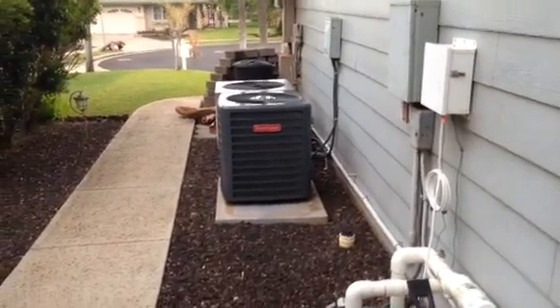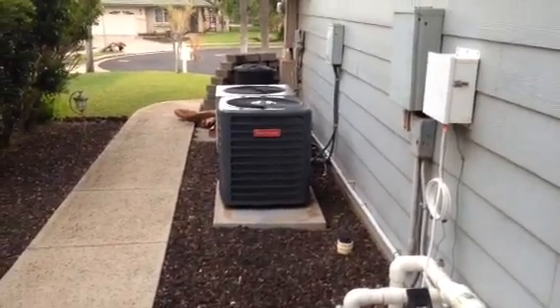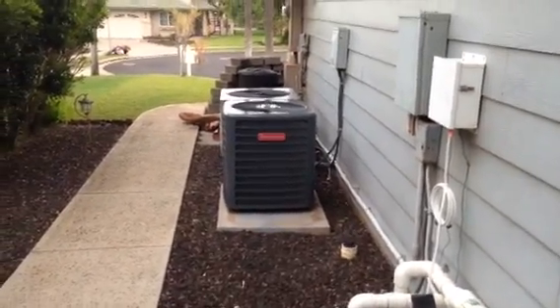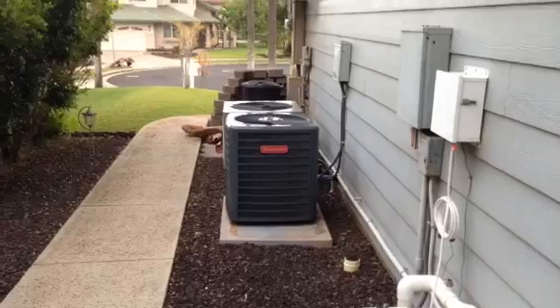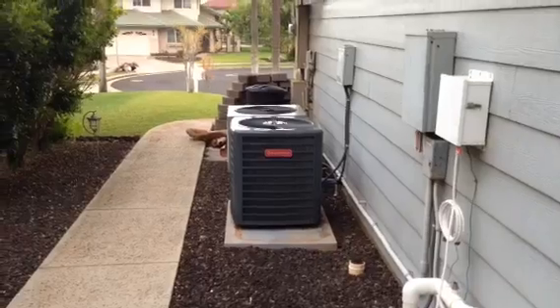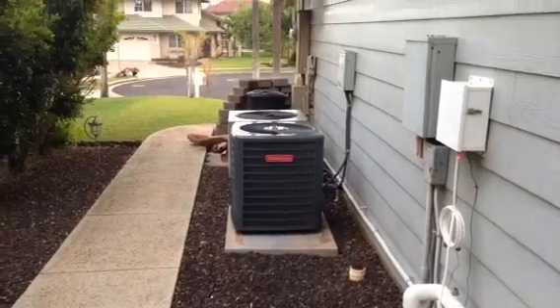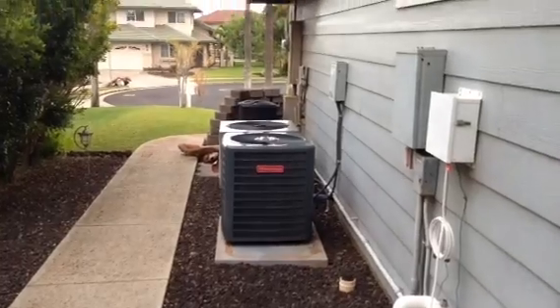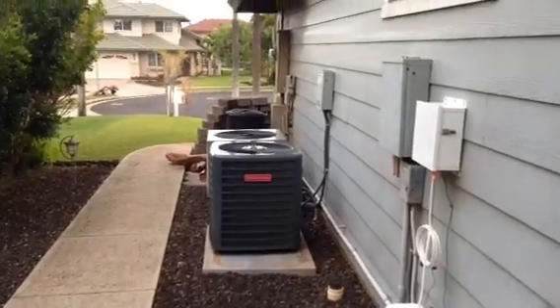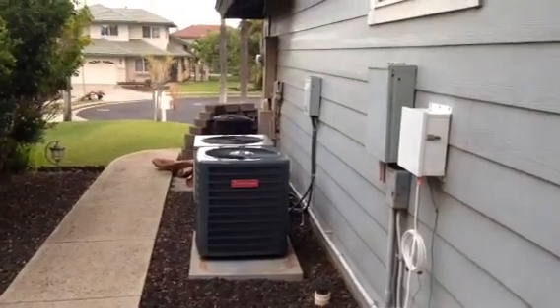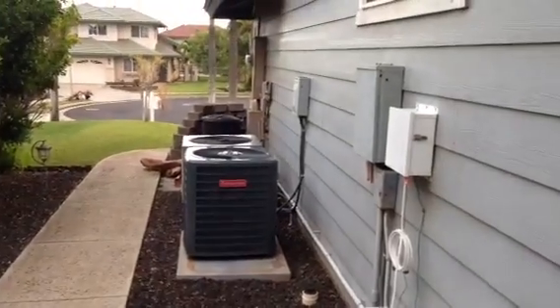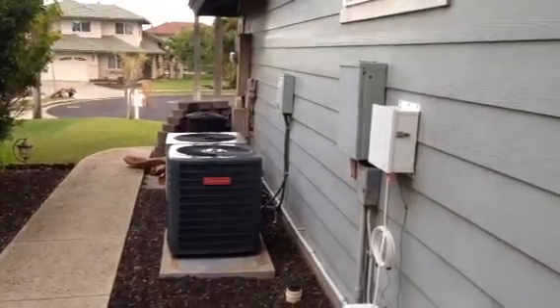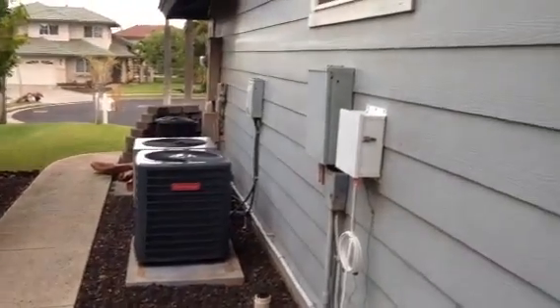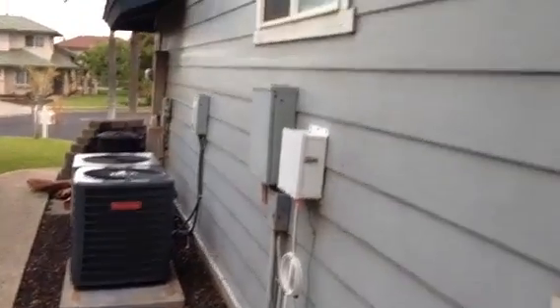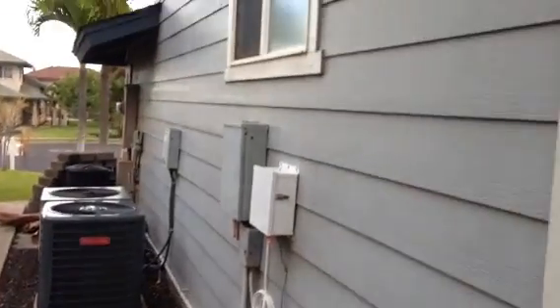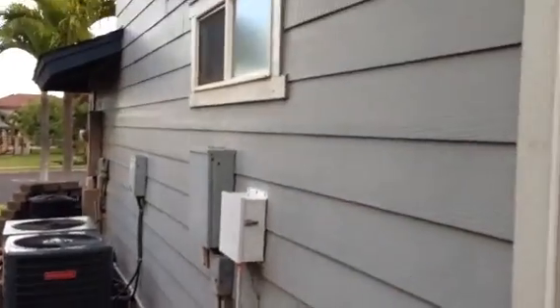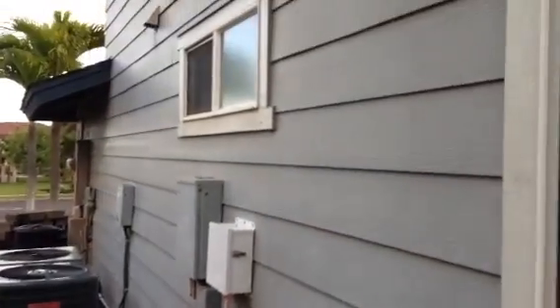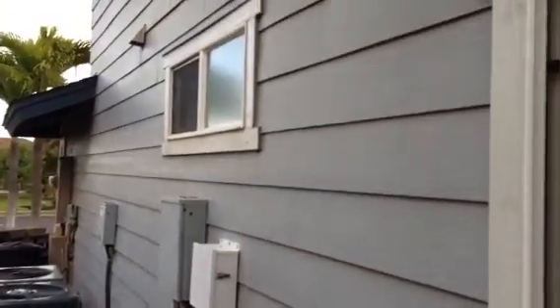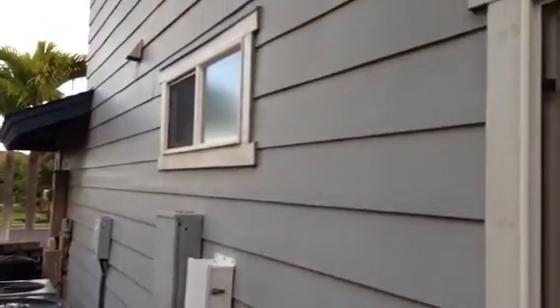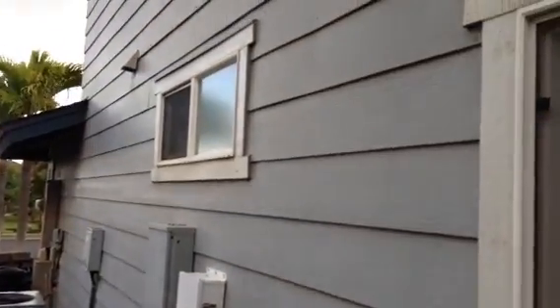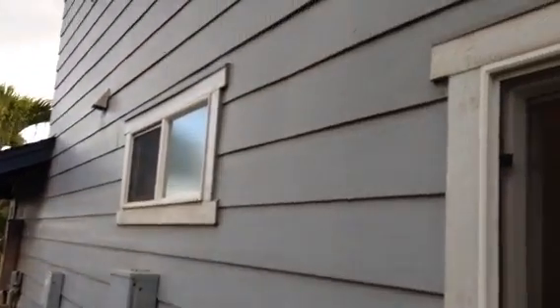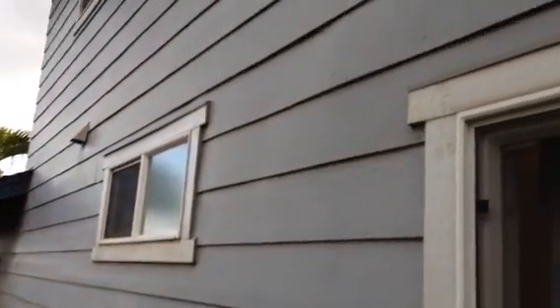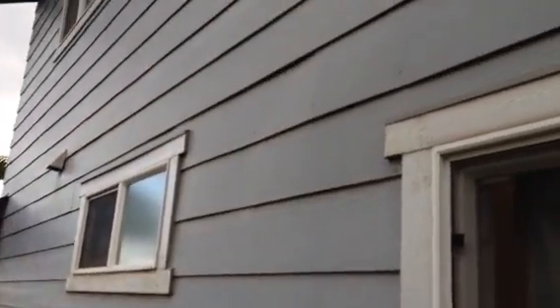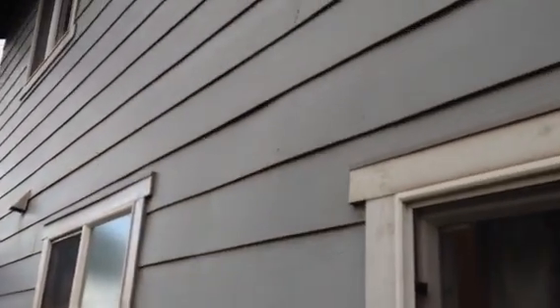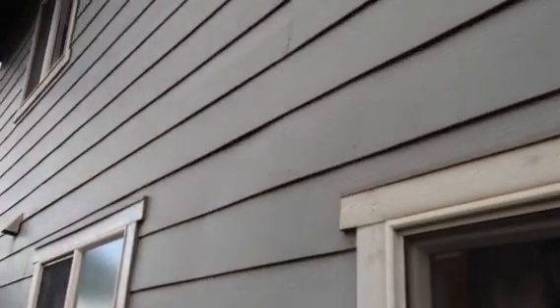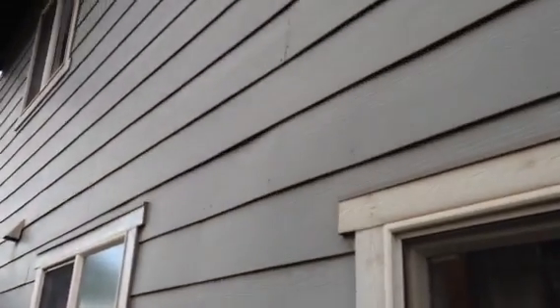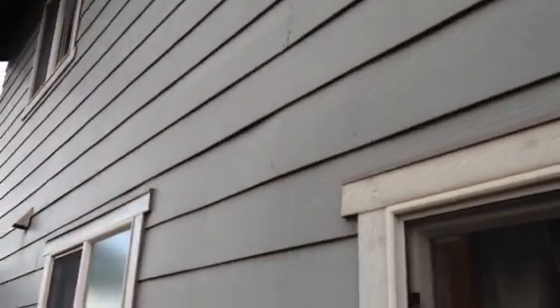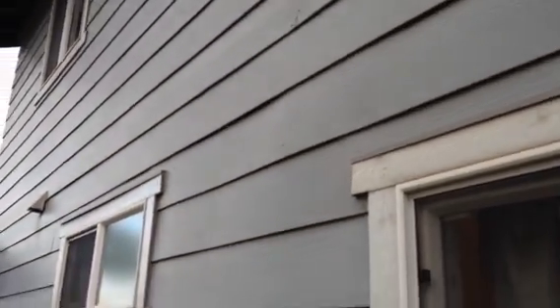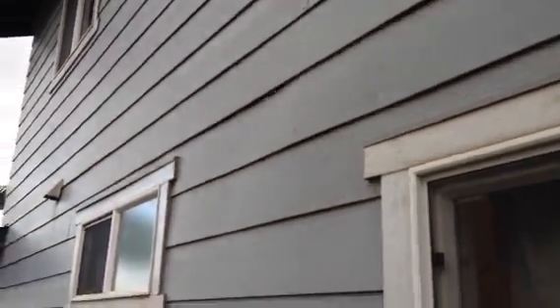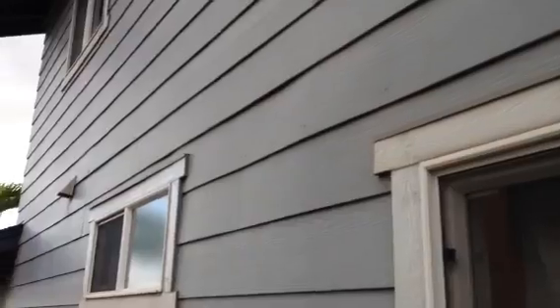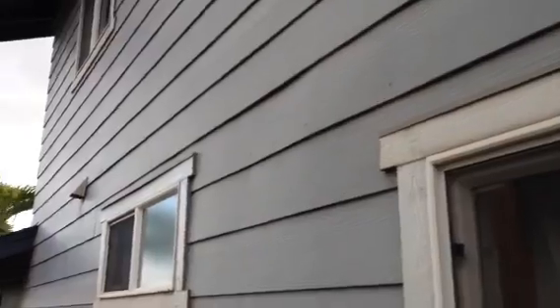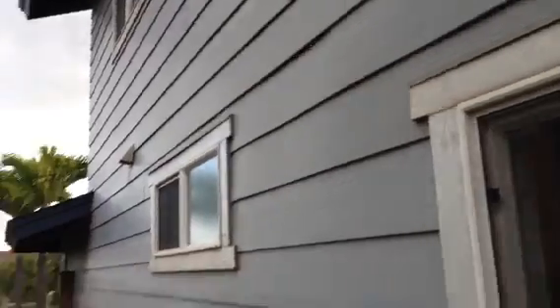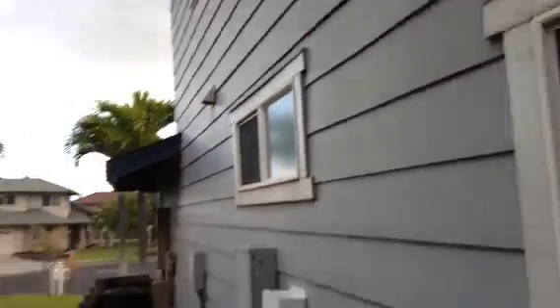The AC looks to be in good condition. The side of the house is hardy plank cement board, which is really good.